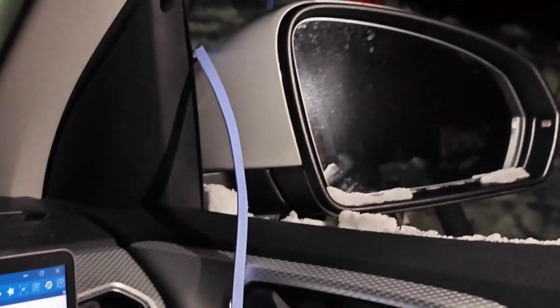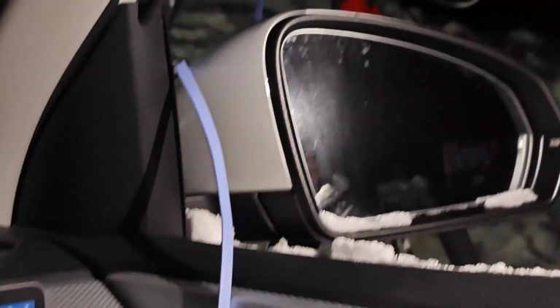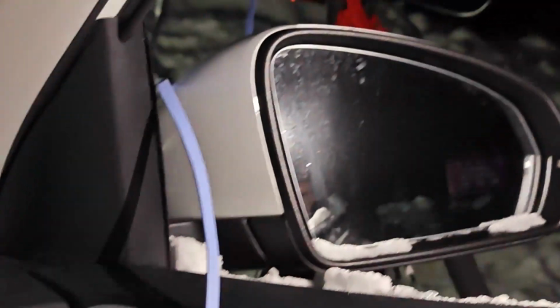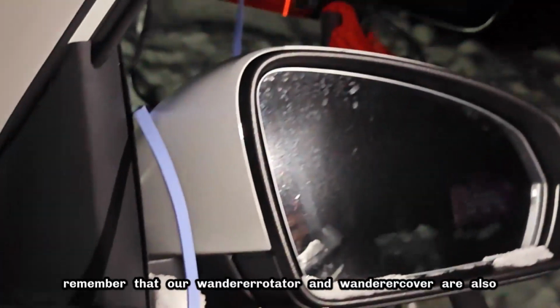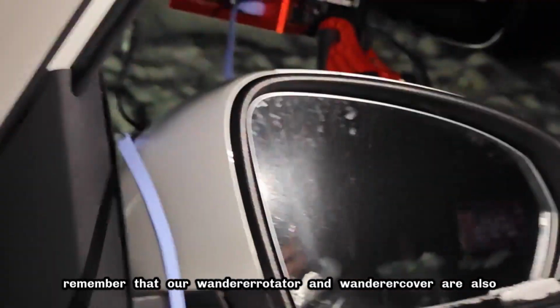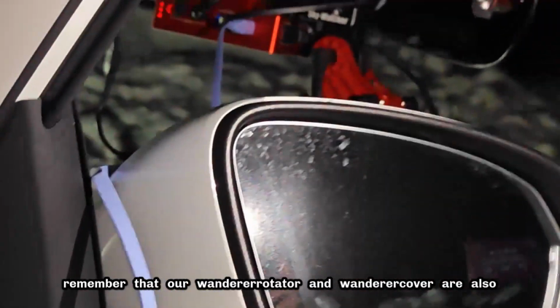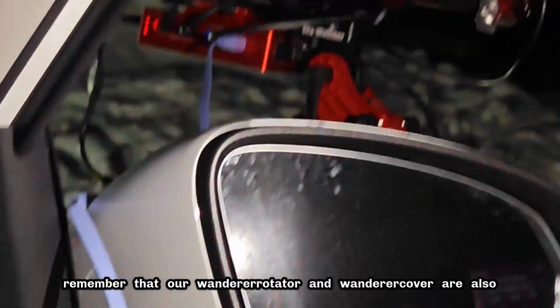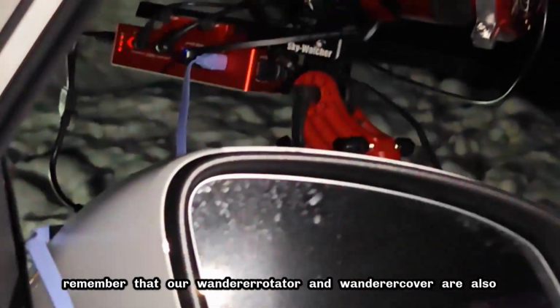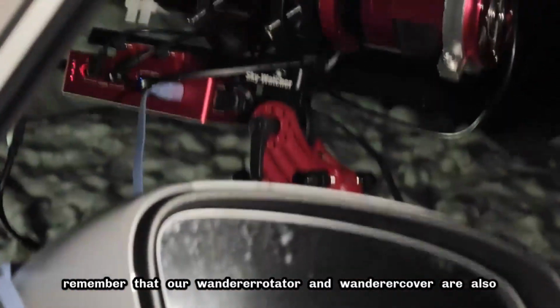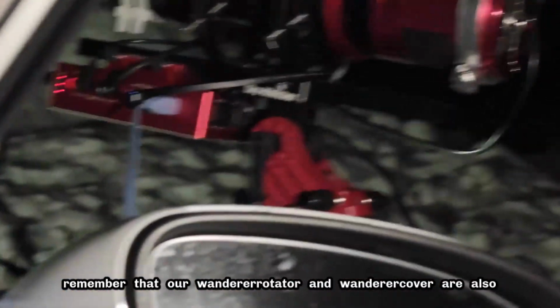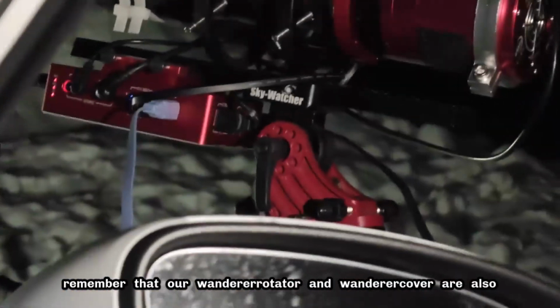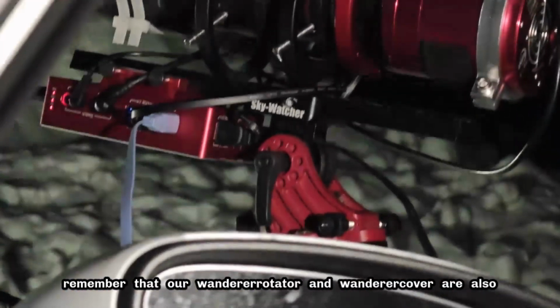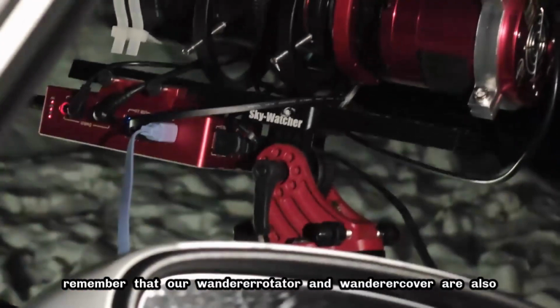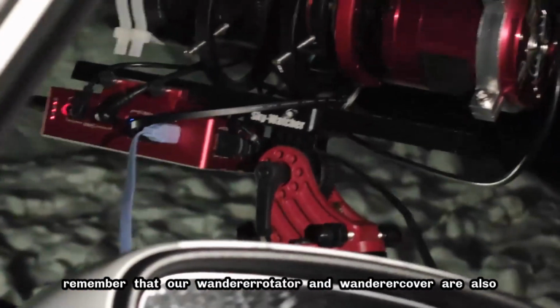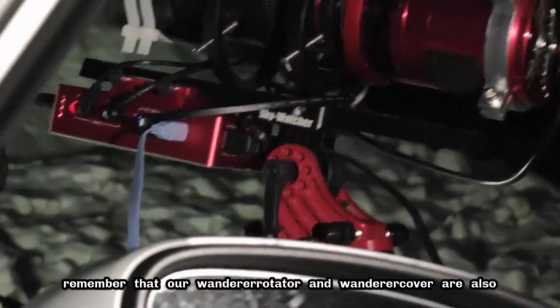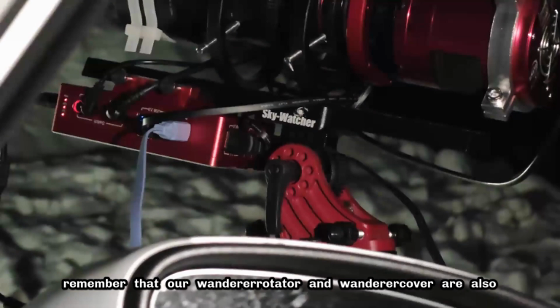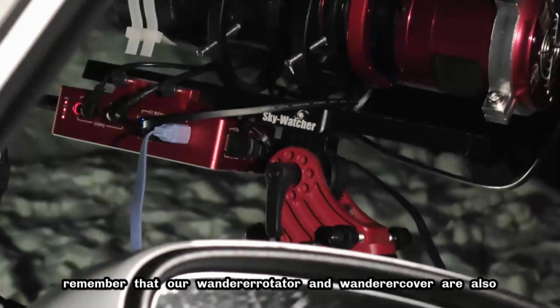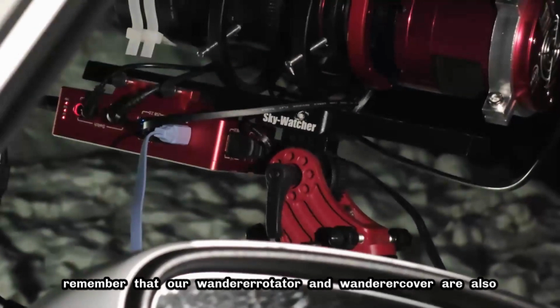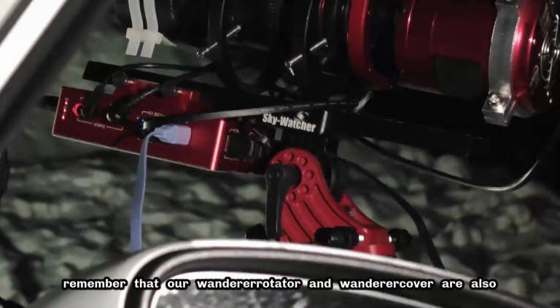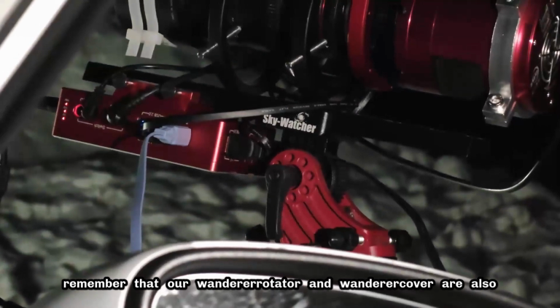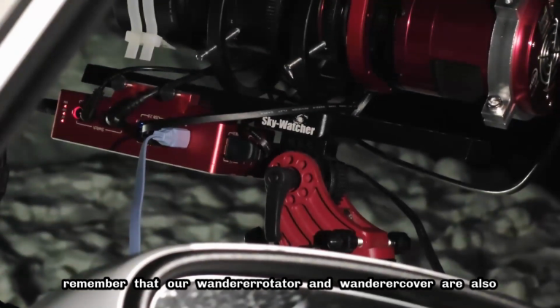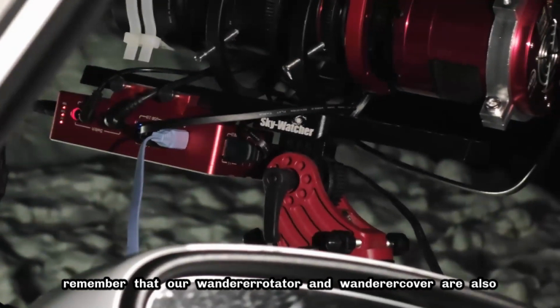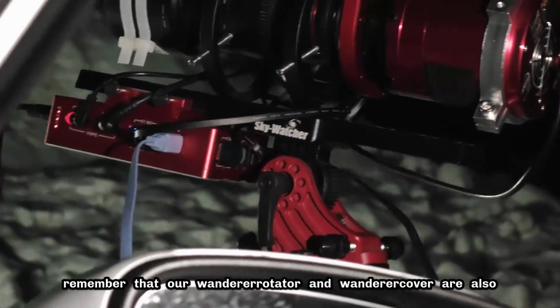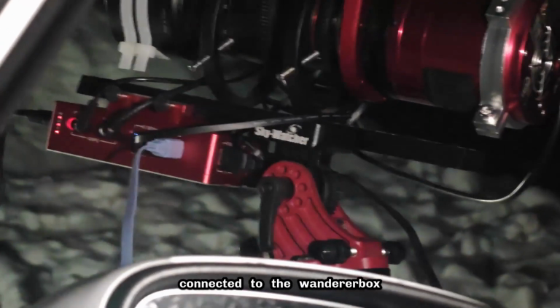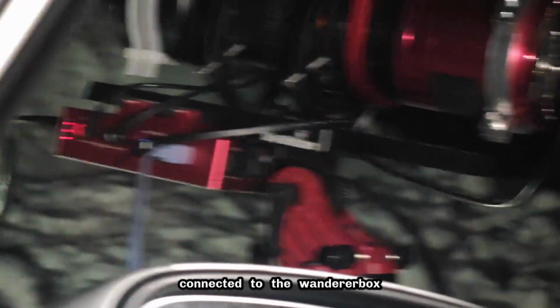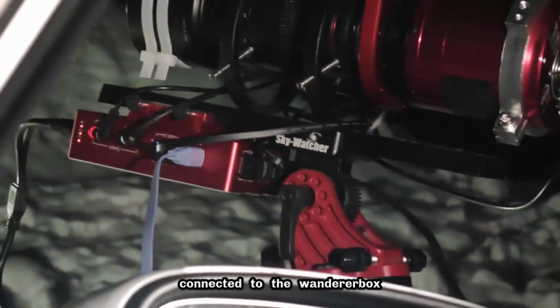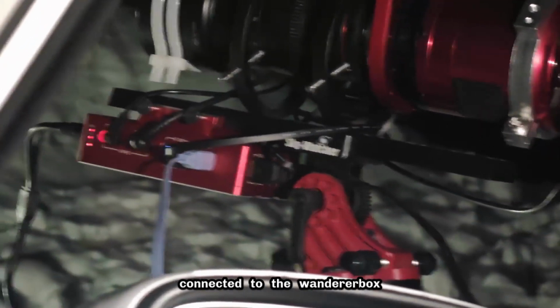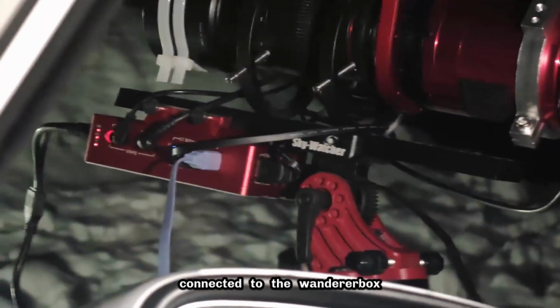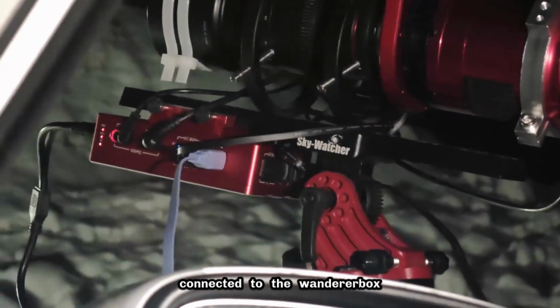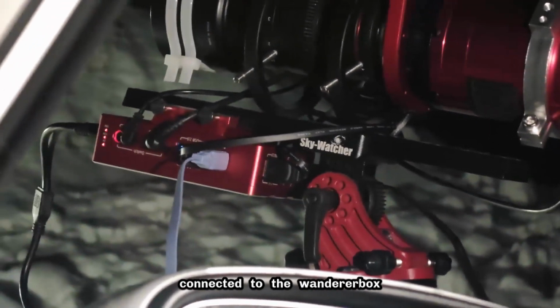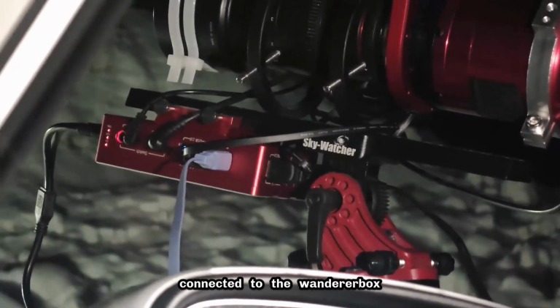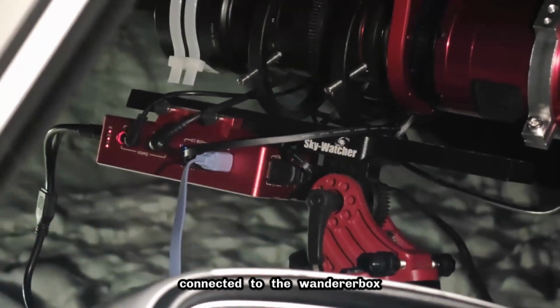Remember that our Wanderer rotator and Wanderer cover are also connected to the Wanderer Box, and all are functioning normally.